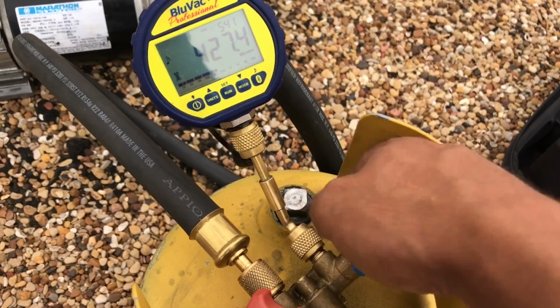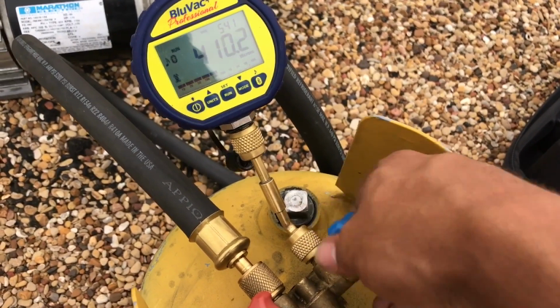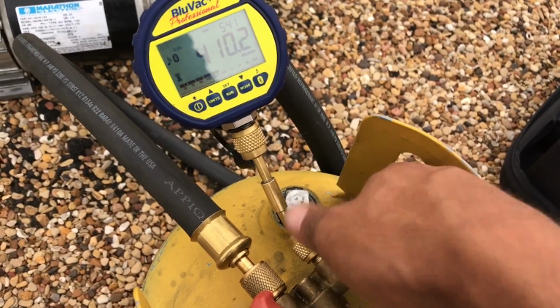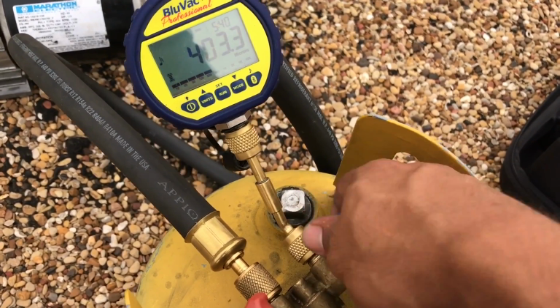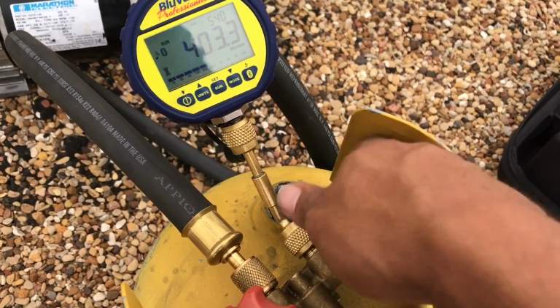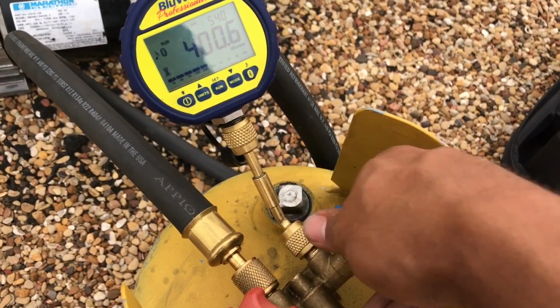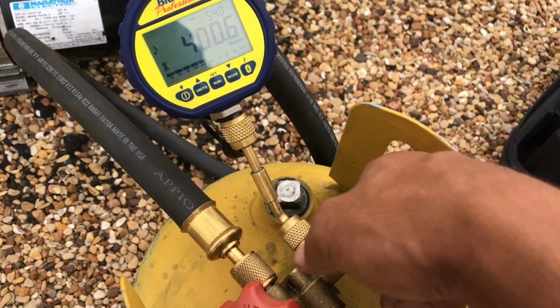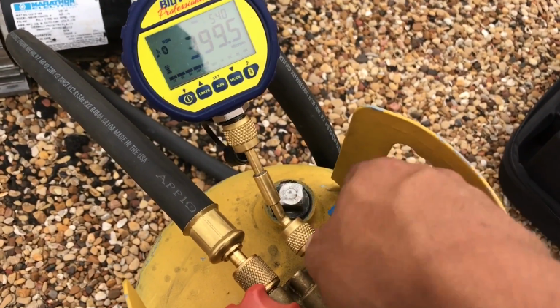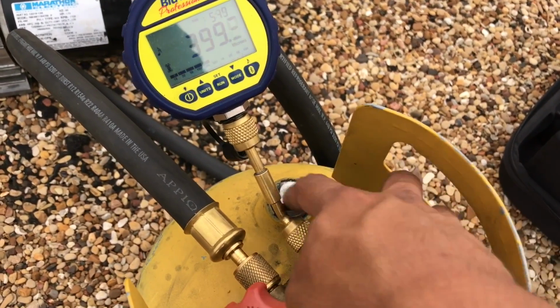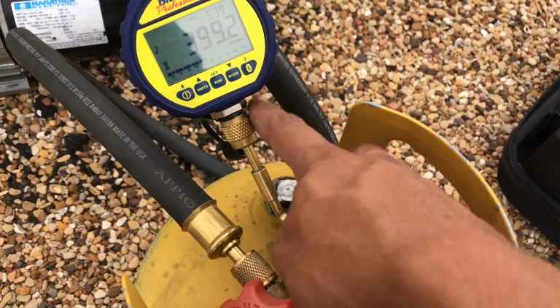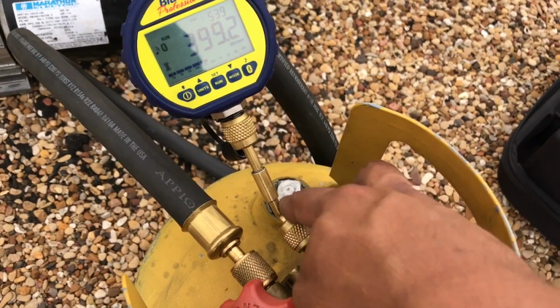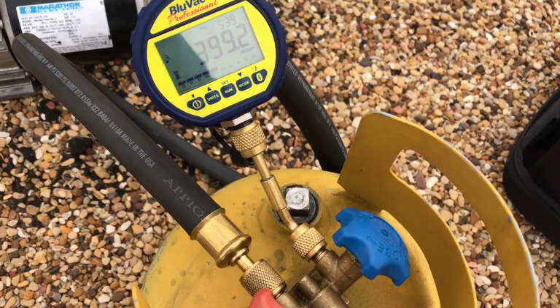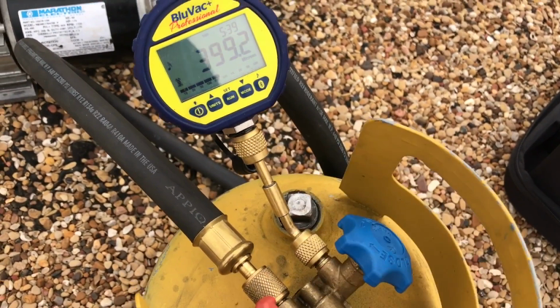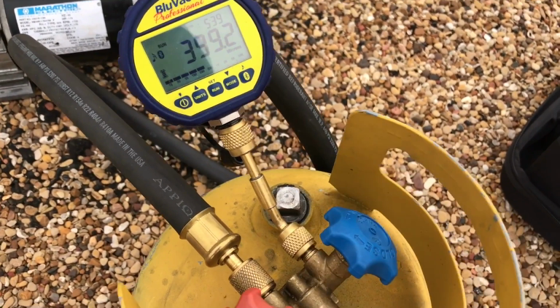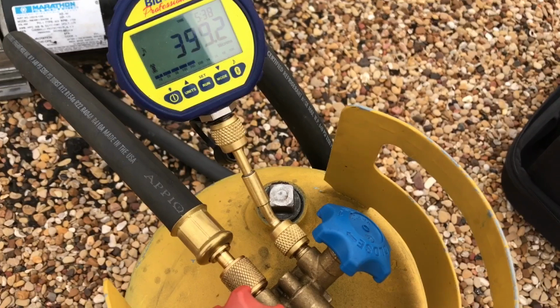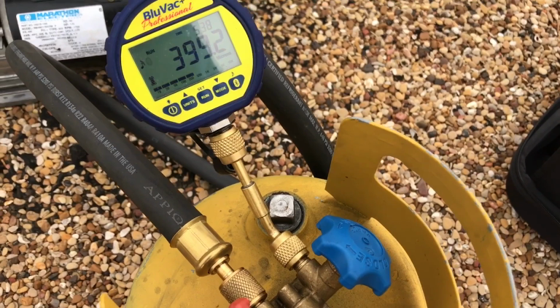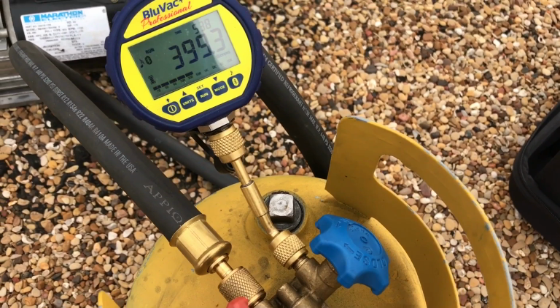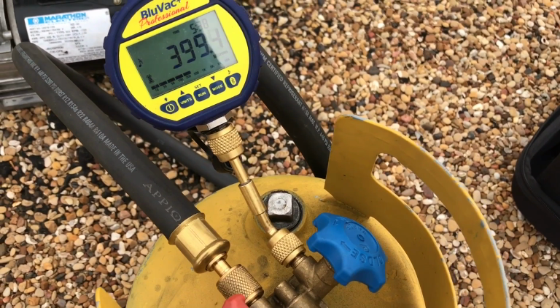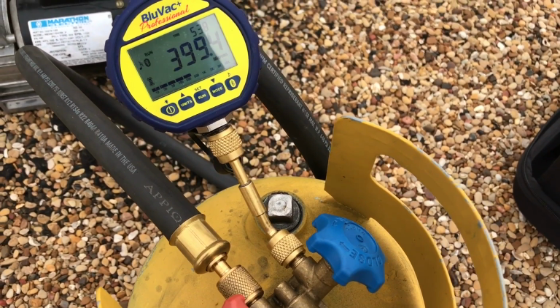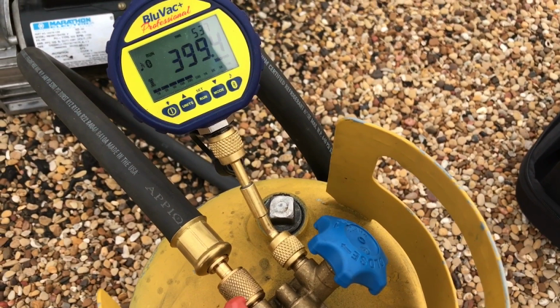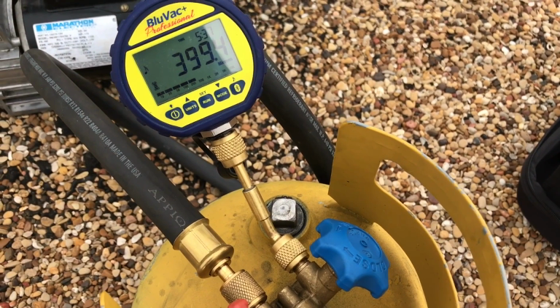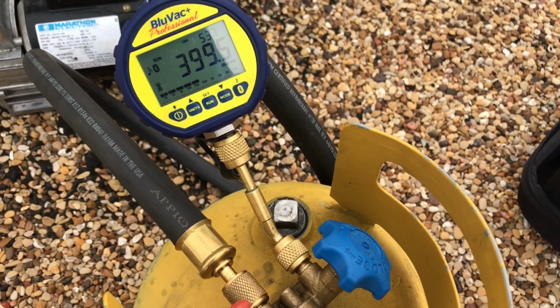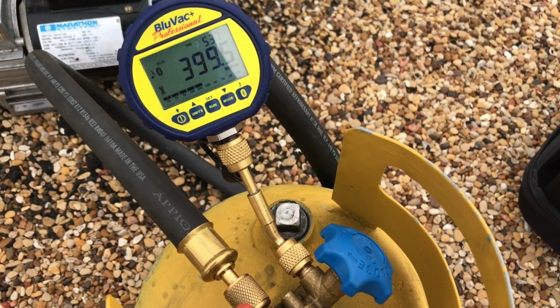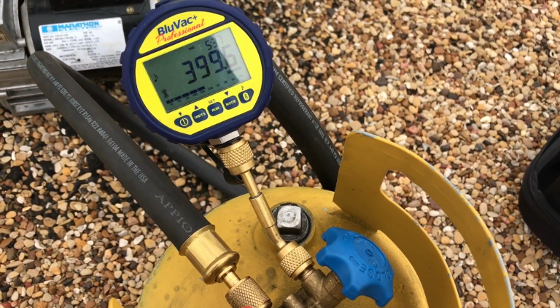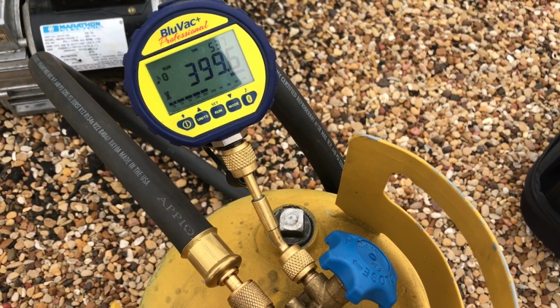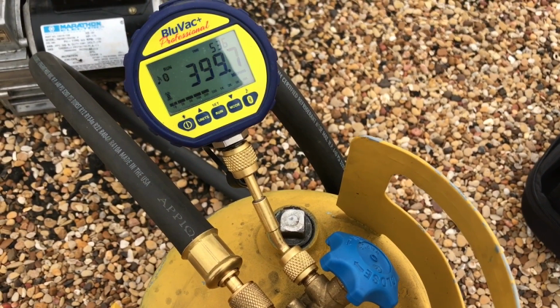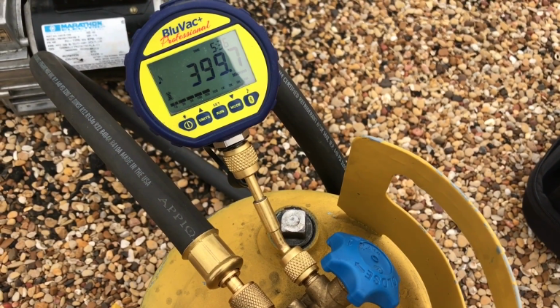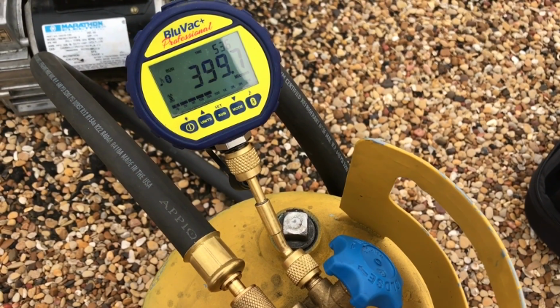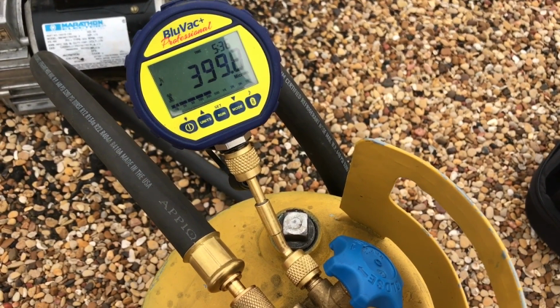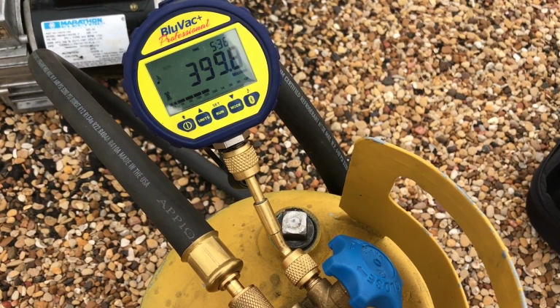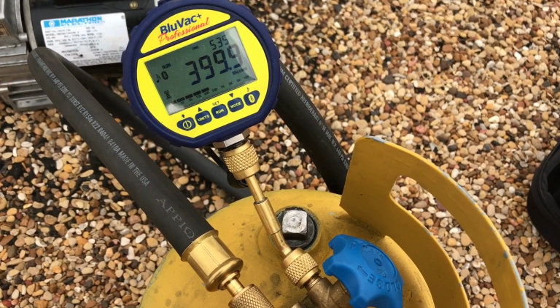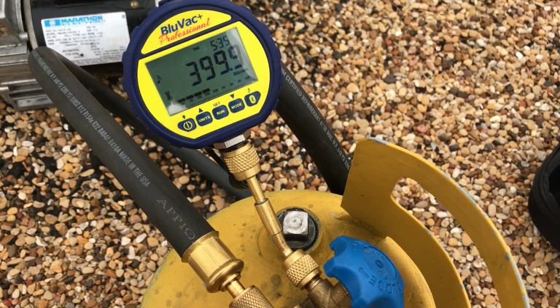Now it's reading the tank and getting a better leak rate. It's reading the tank.